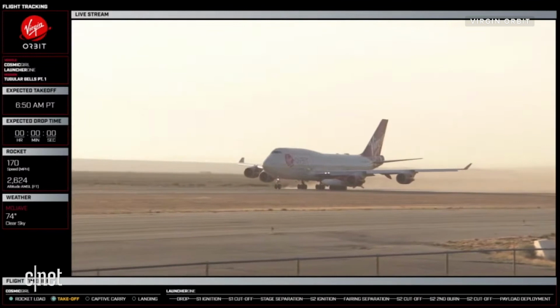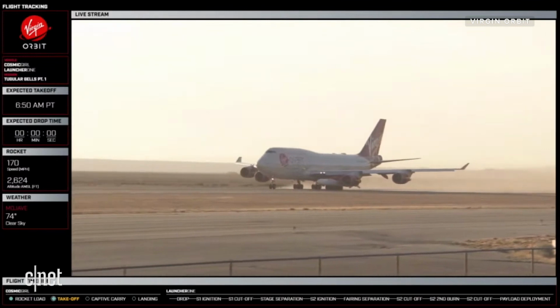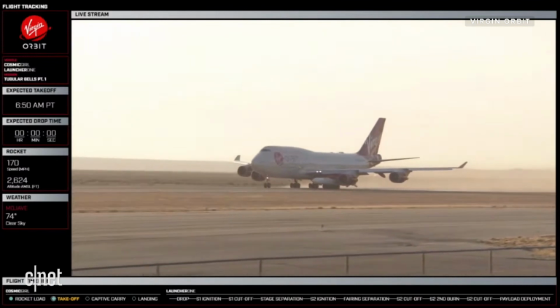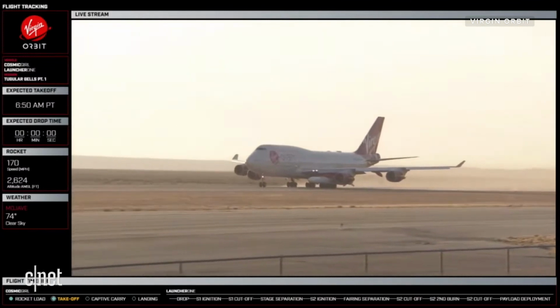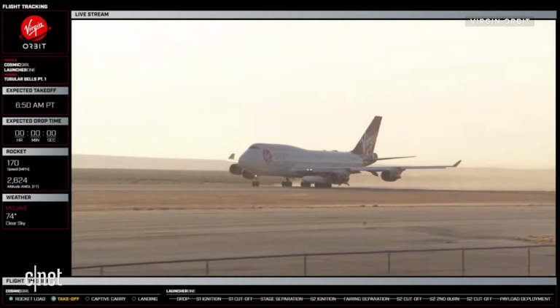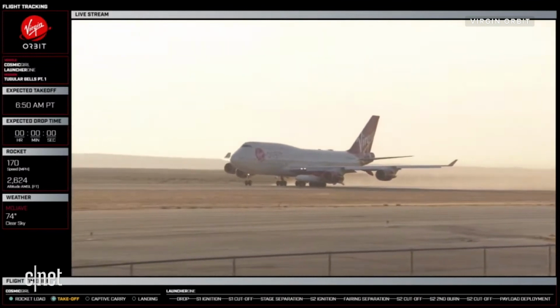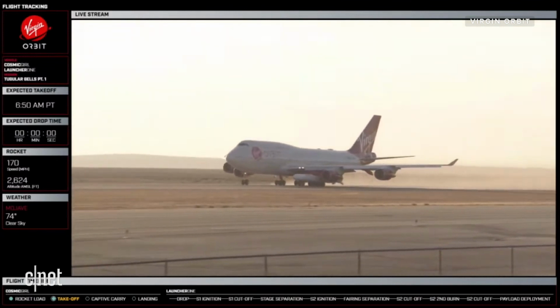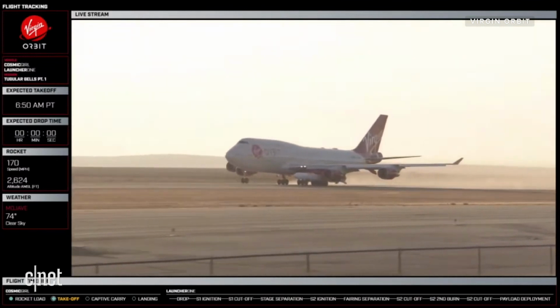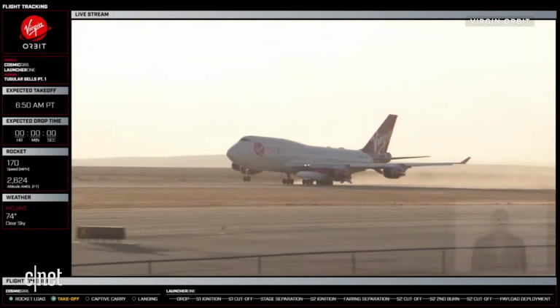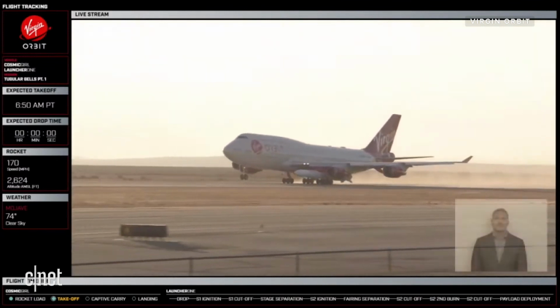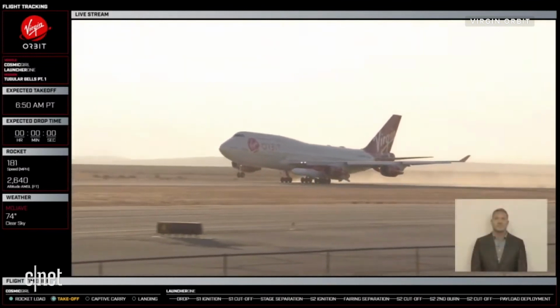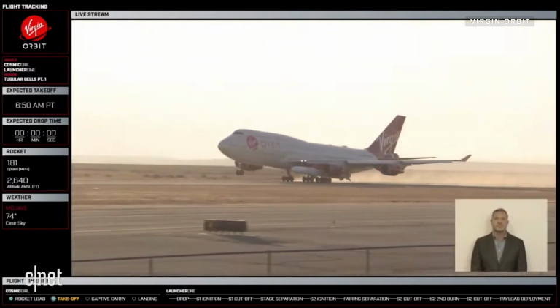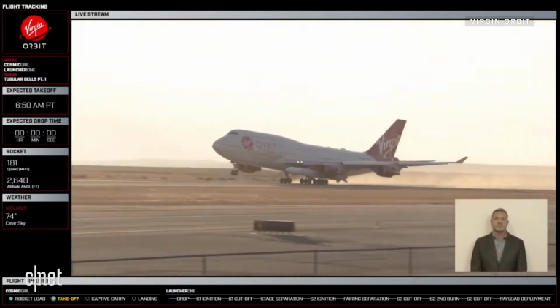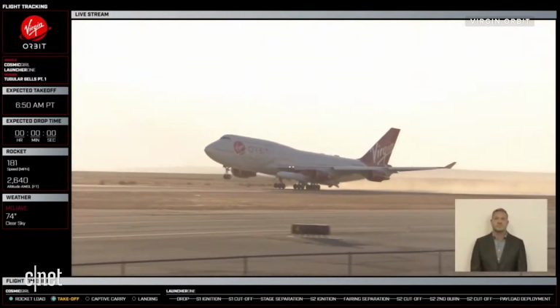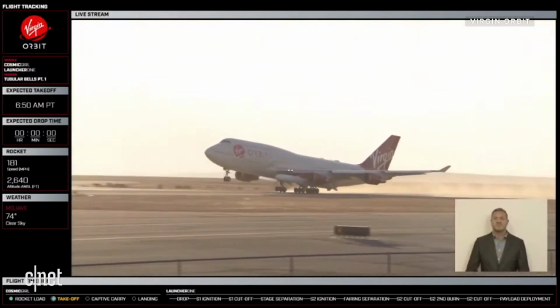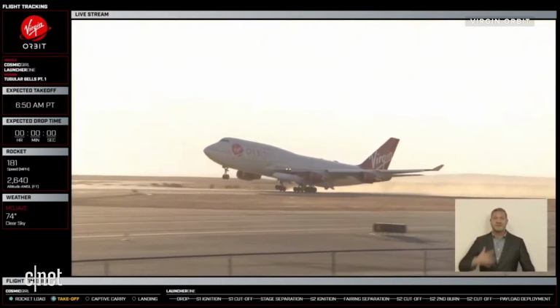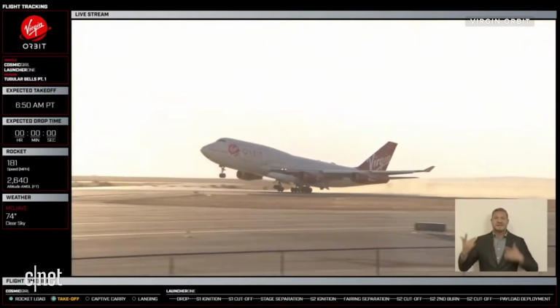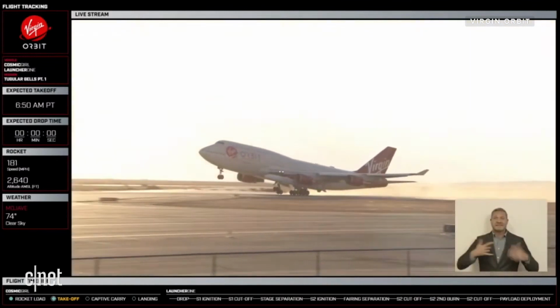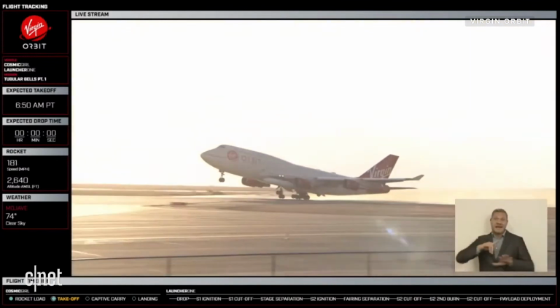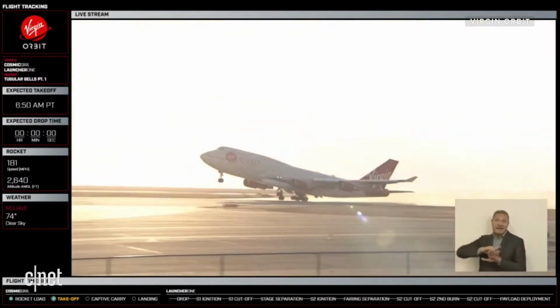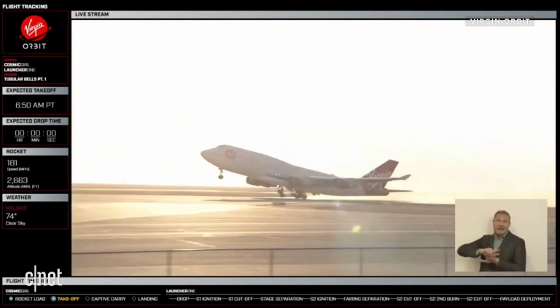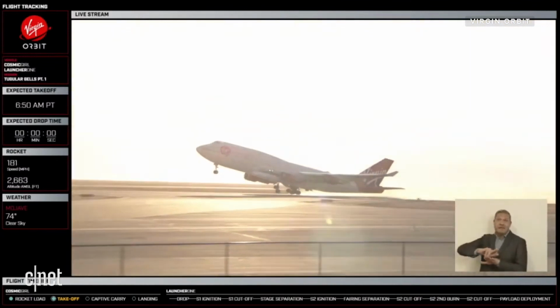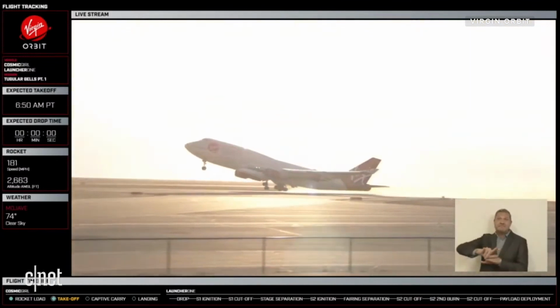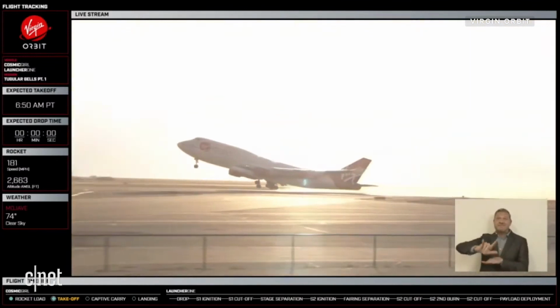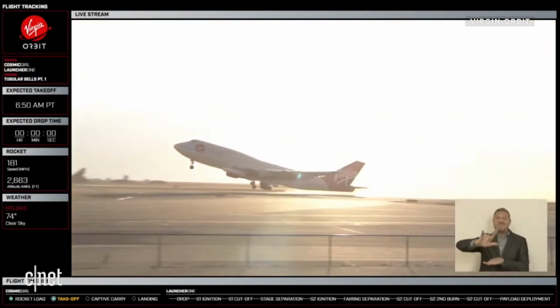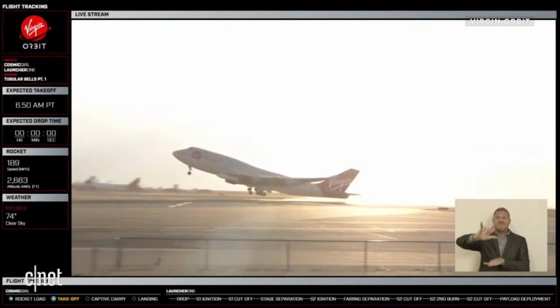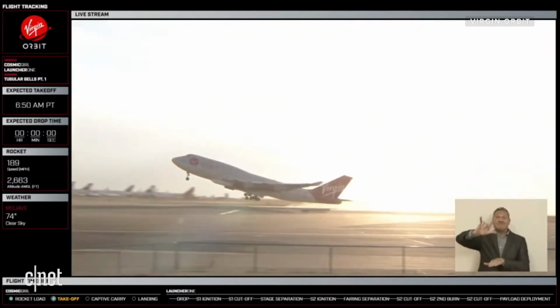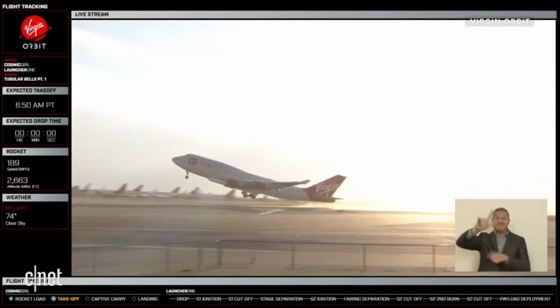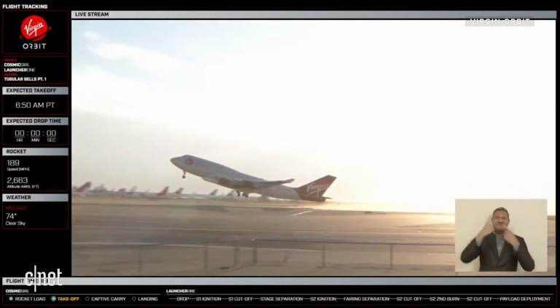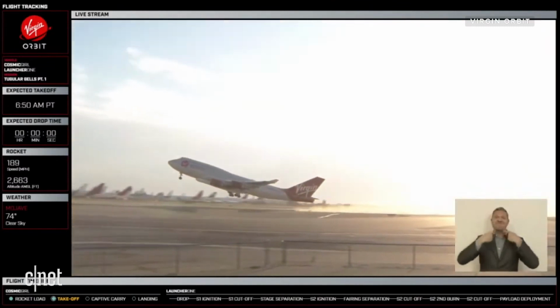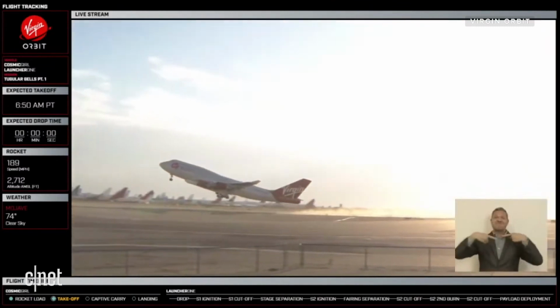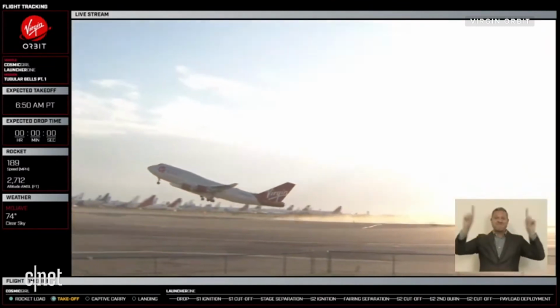Lots of excitement here. Here goes Cosmic Girl. And yes, we are wheels up.